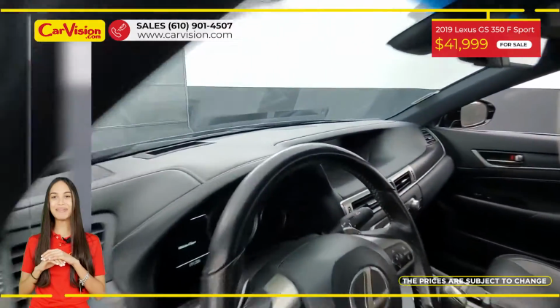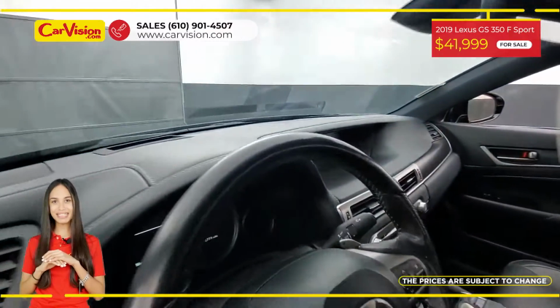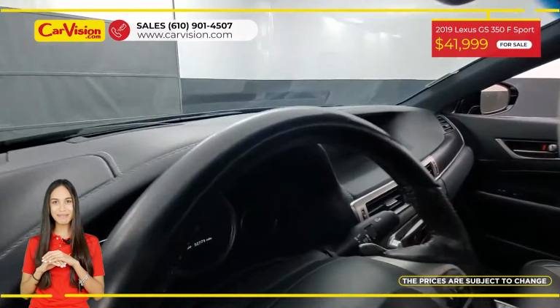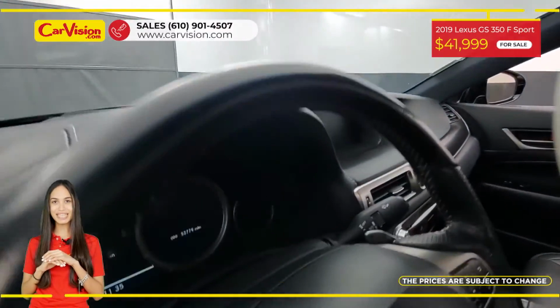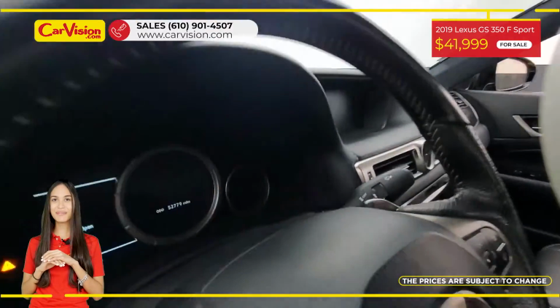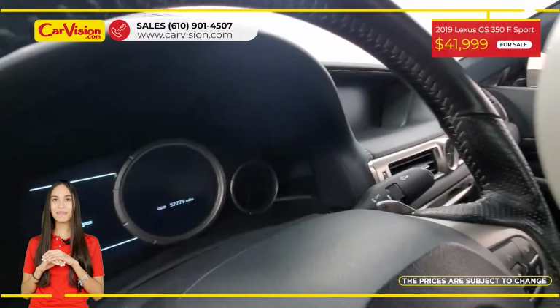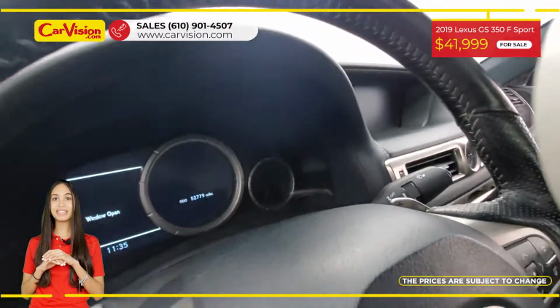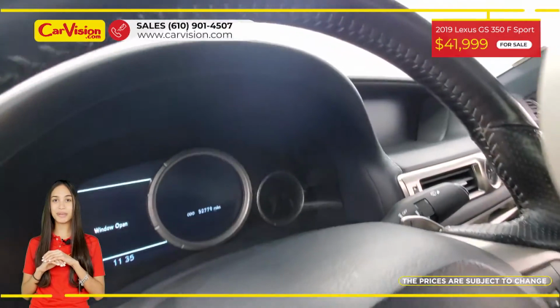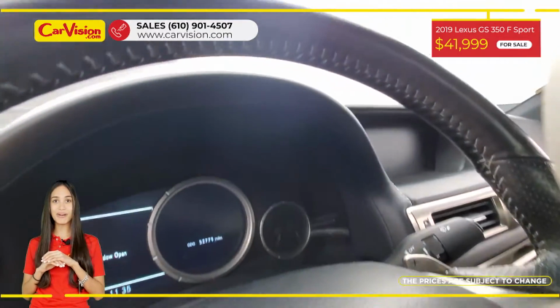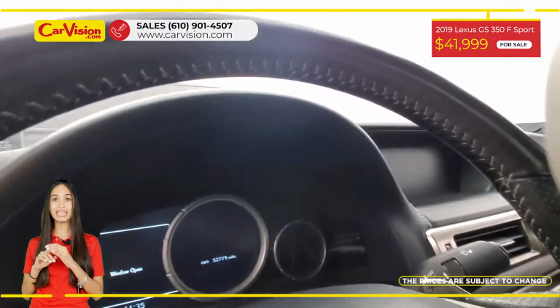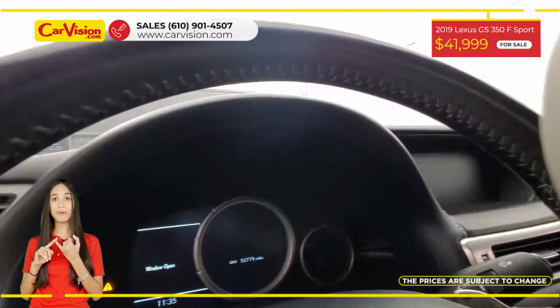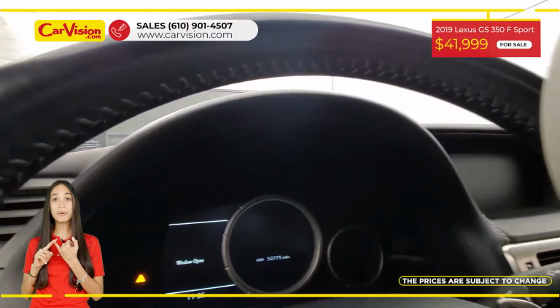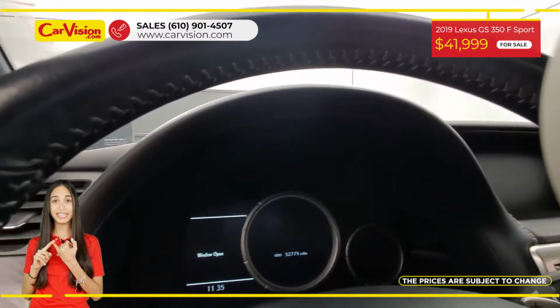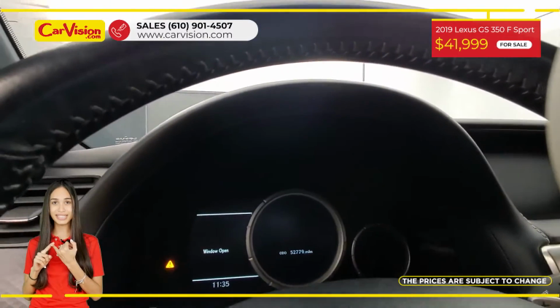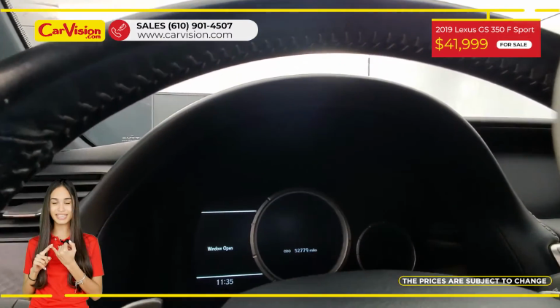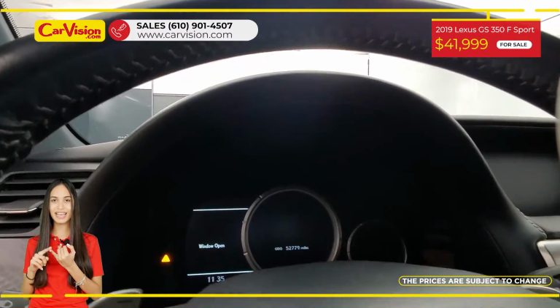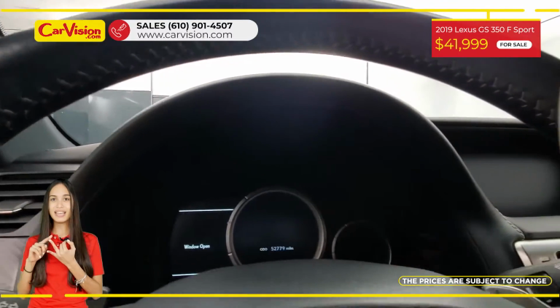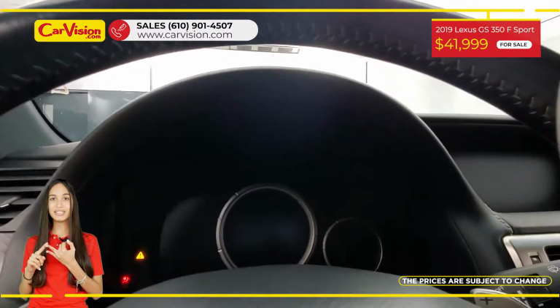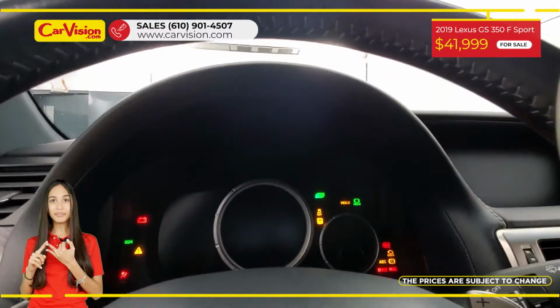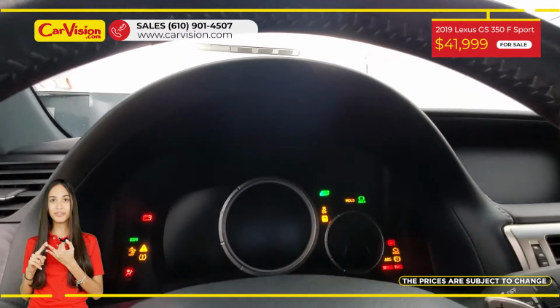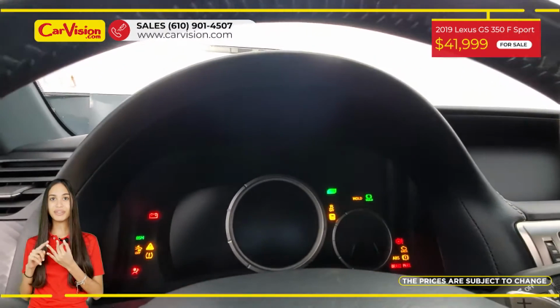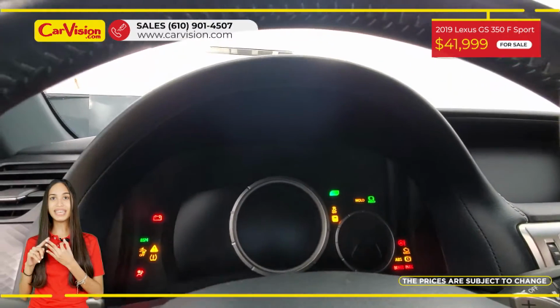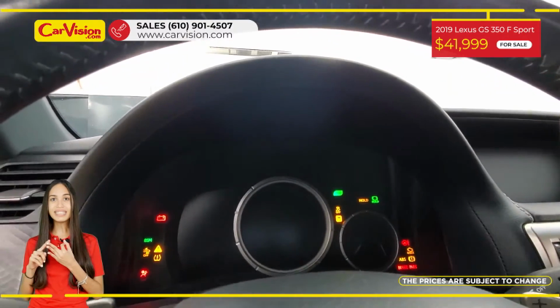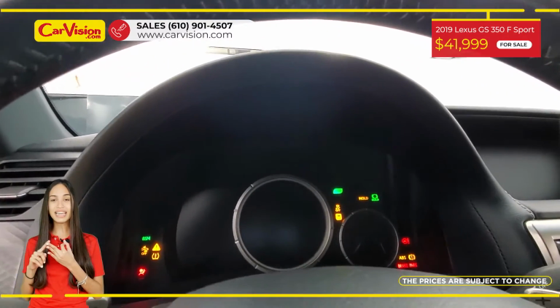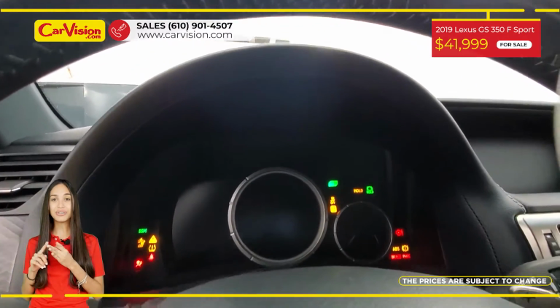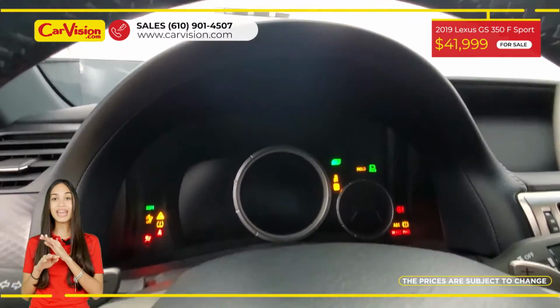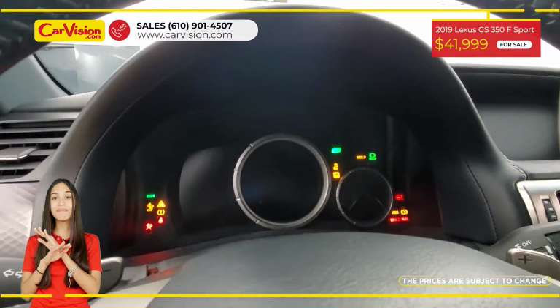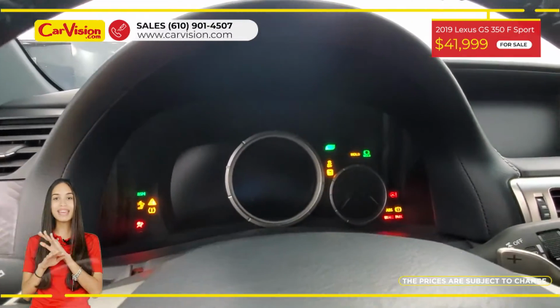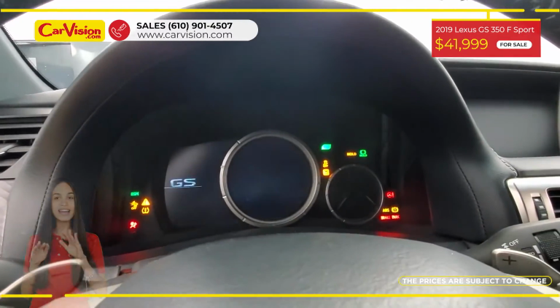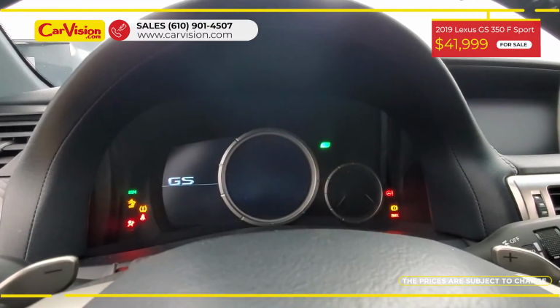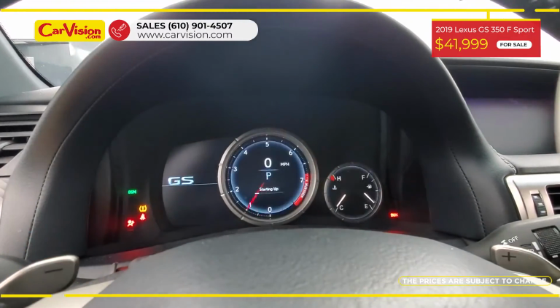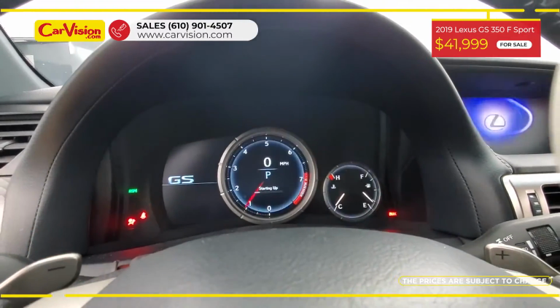Among its amazing equipment, this vehicle has power and heated seats, sunroof, keyless entry, and many other features.